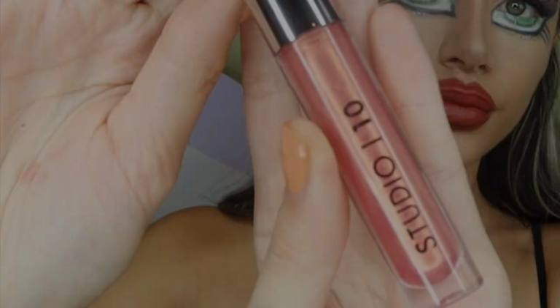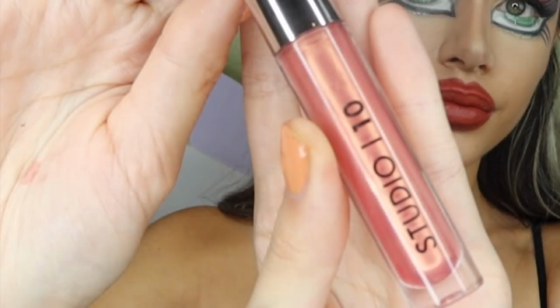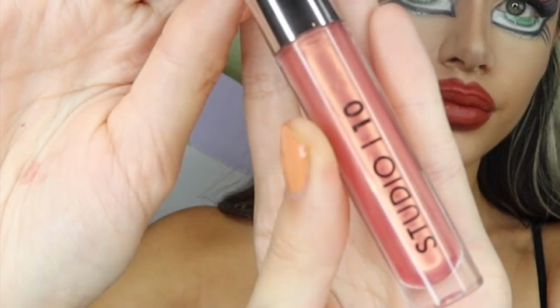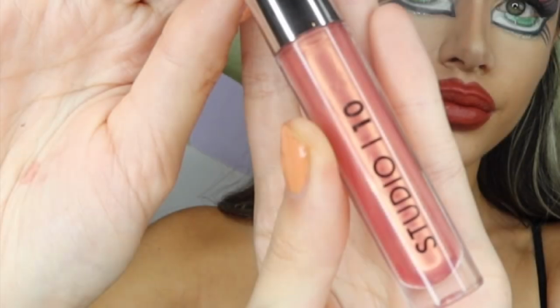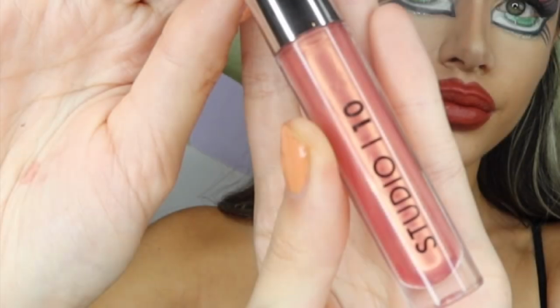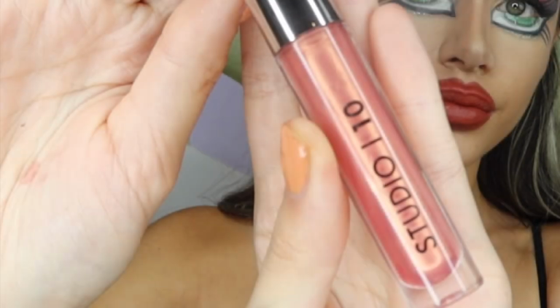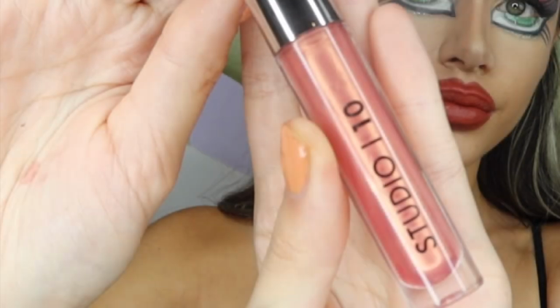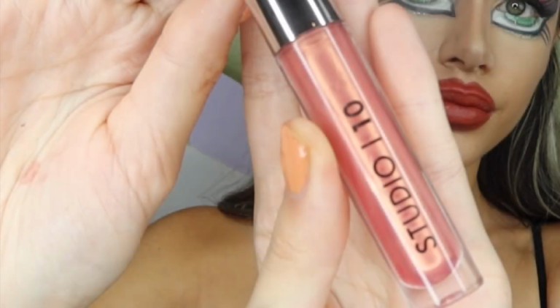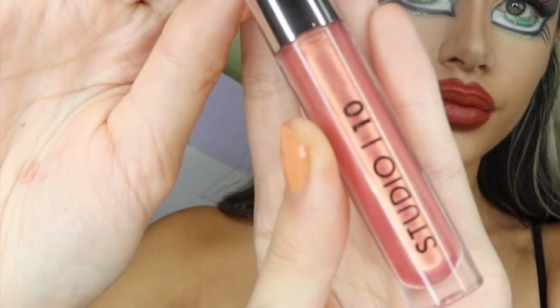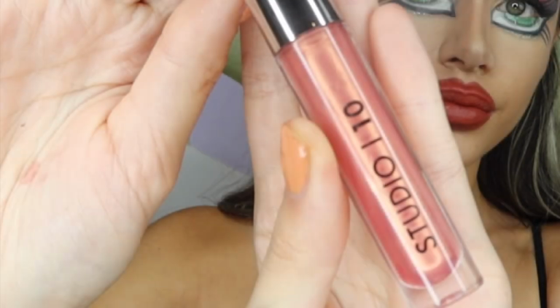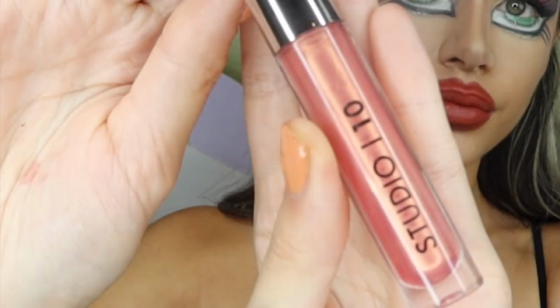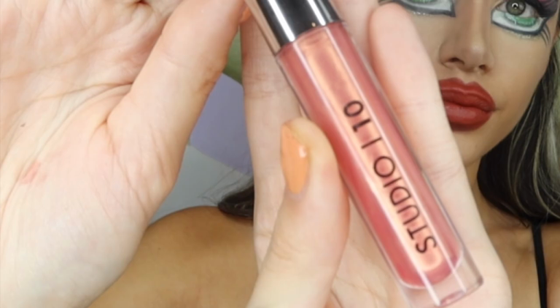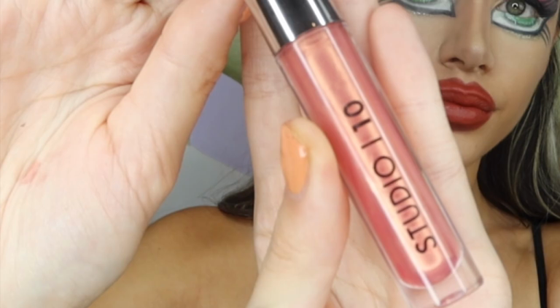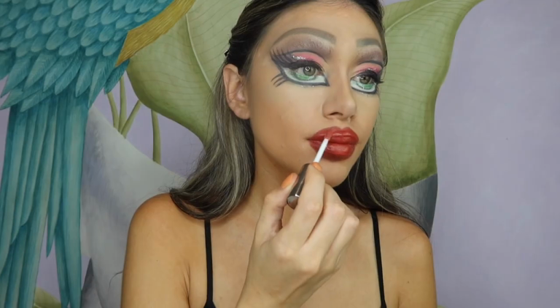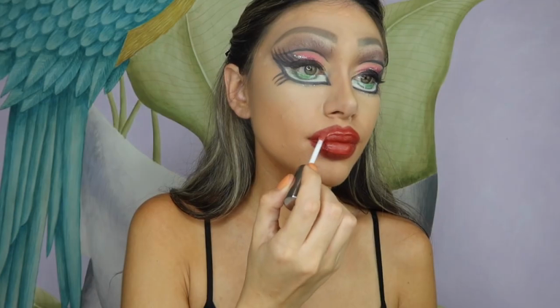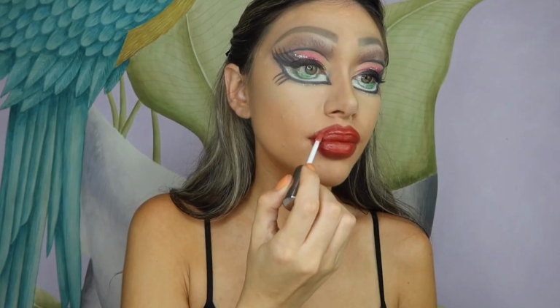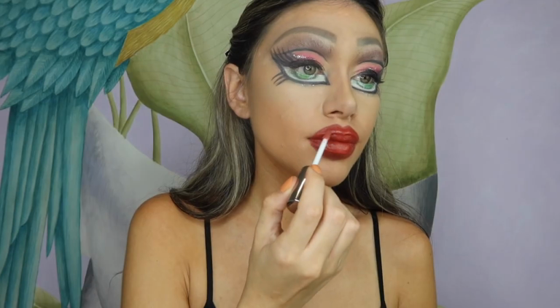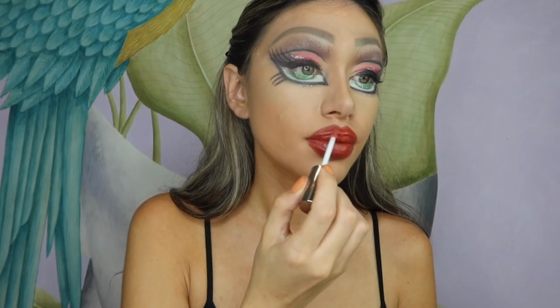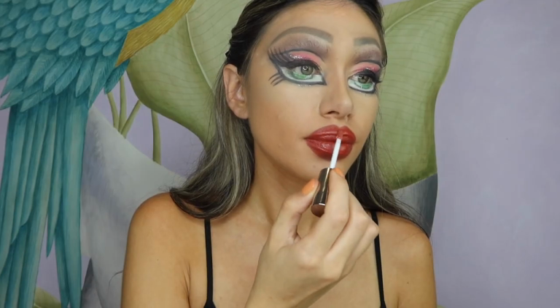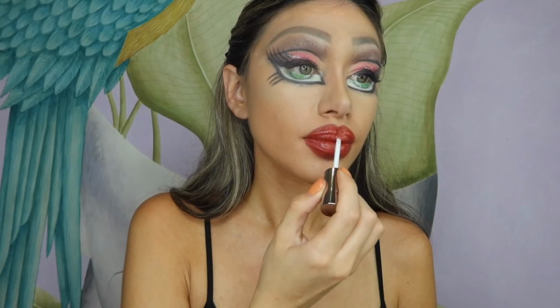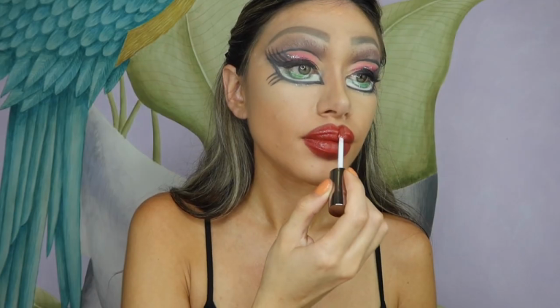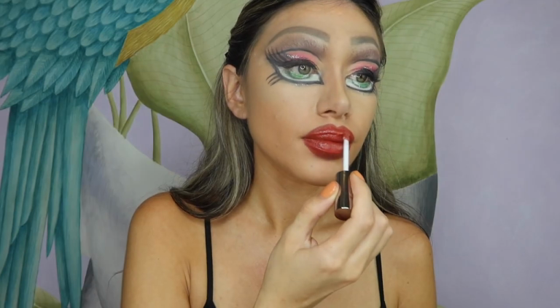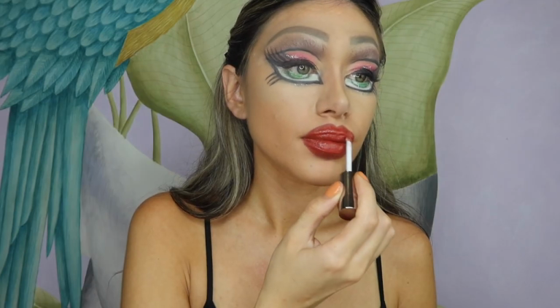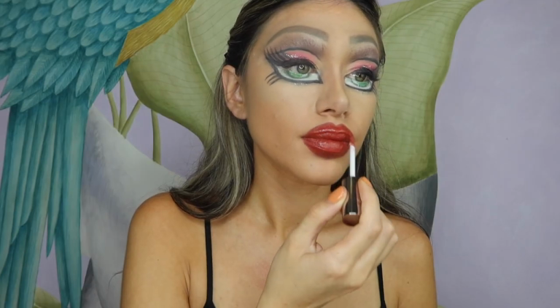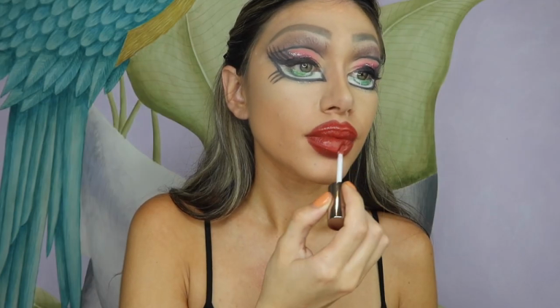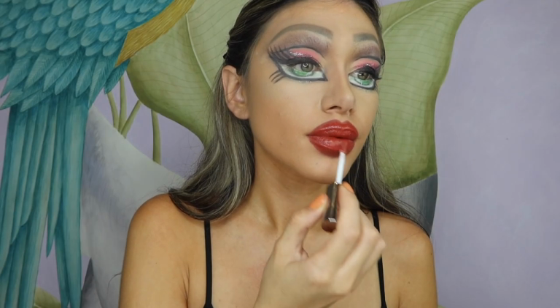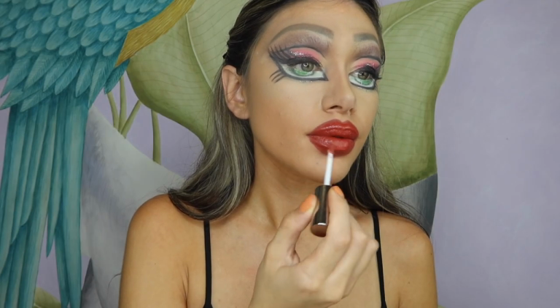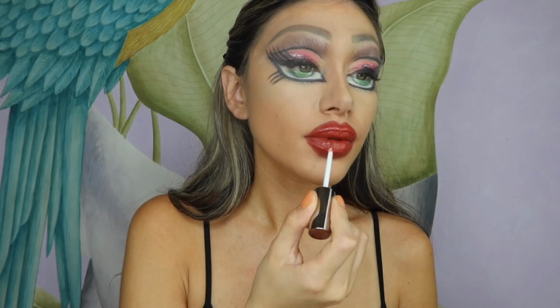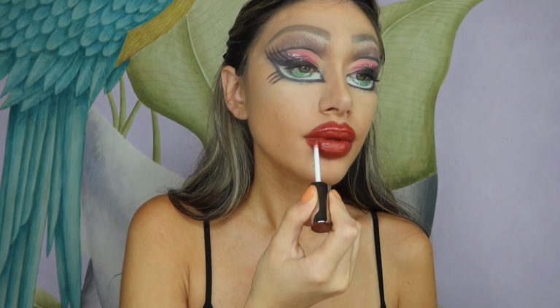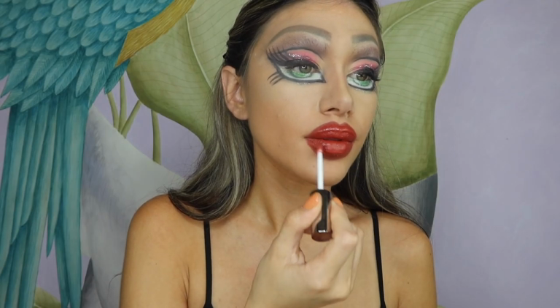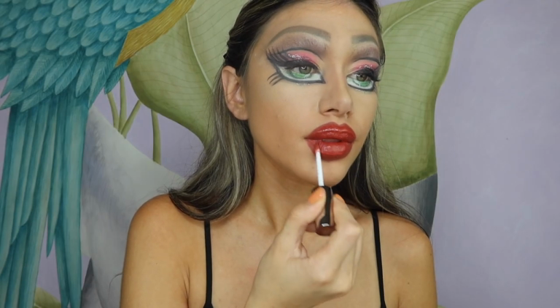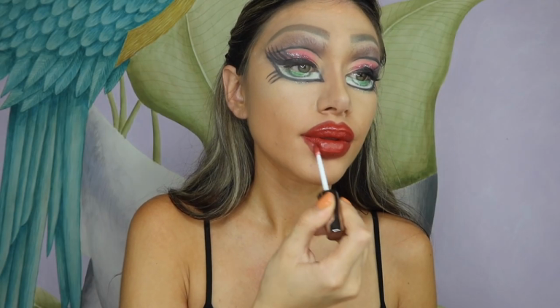I'm now using my Studio 10 gloss to make the lips stand out more and look even bigger.